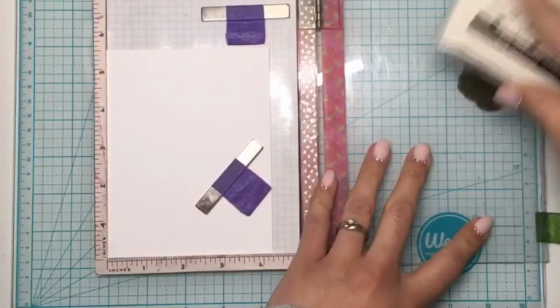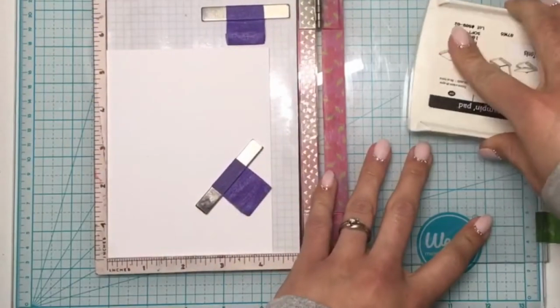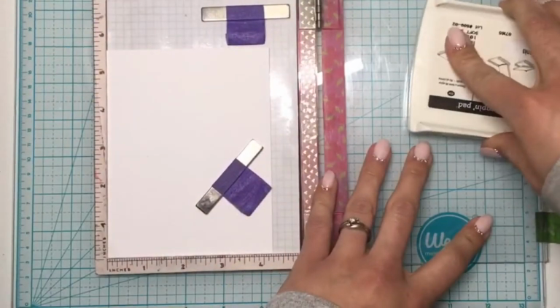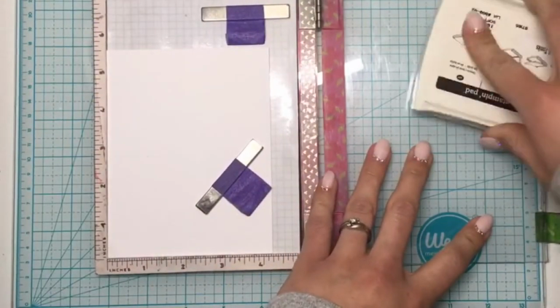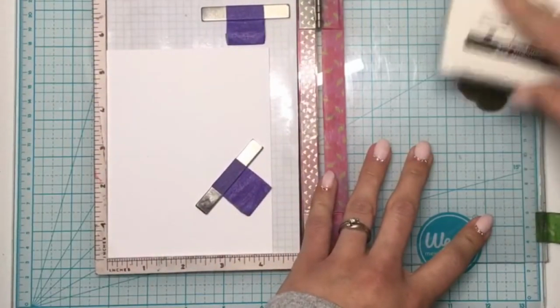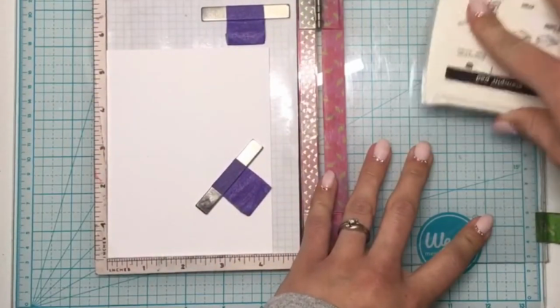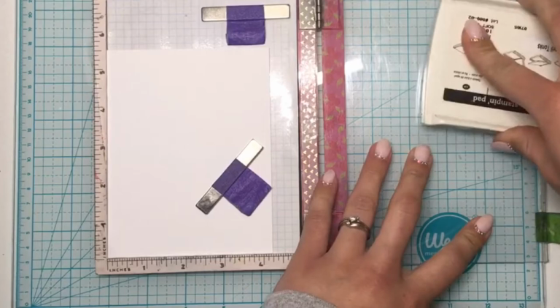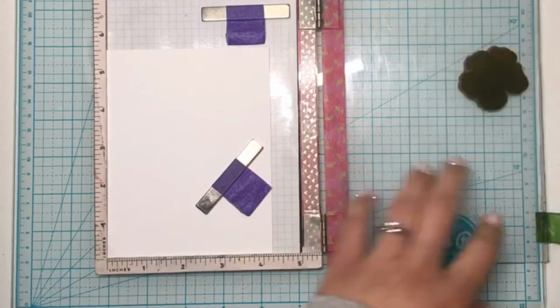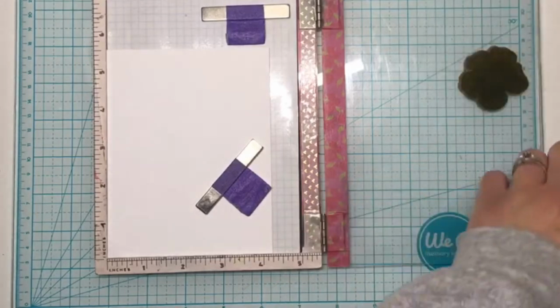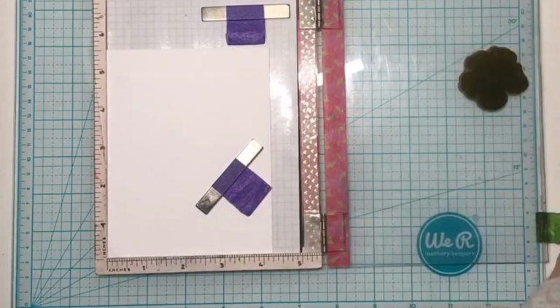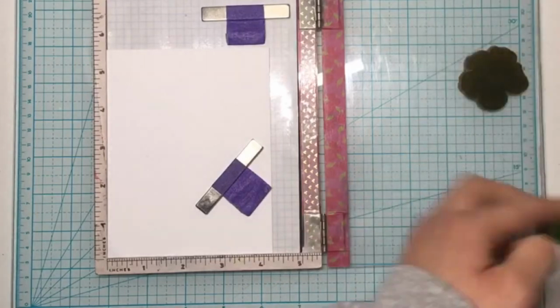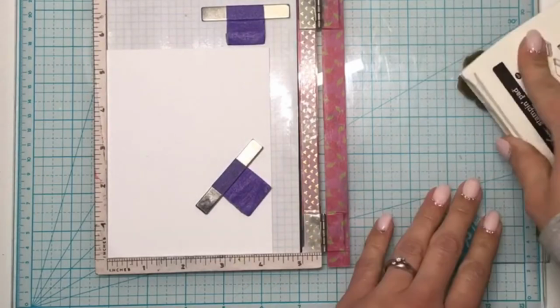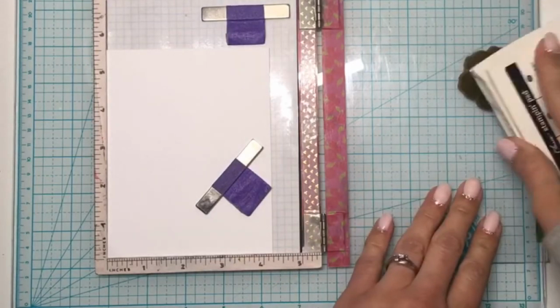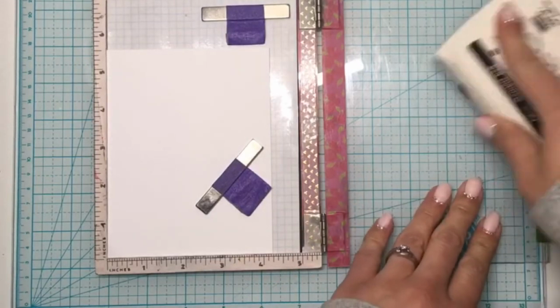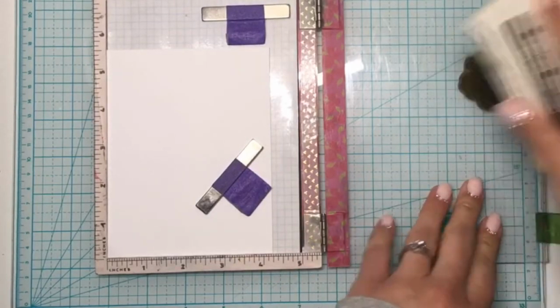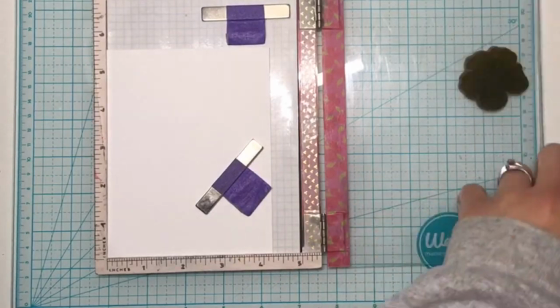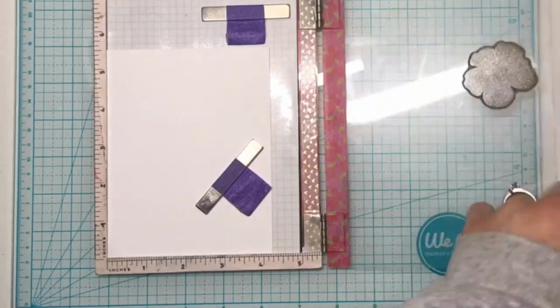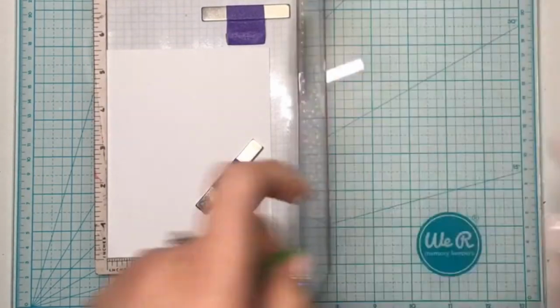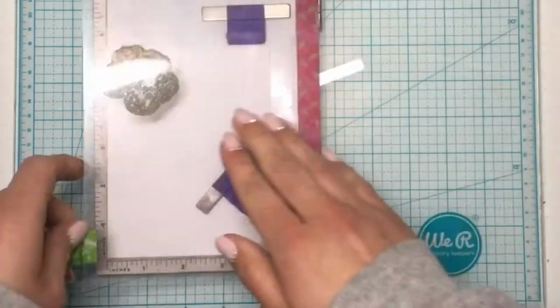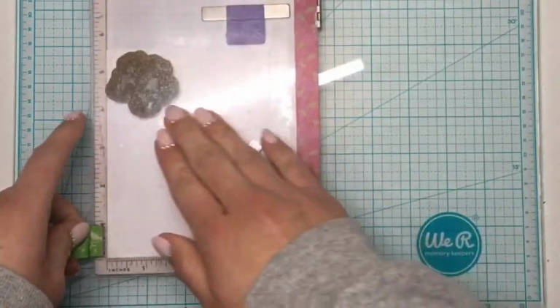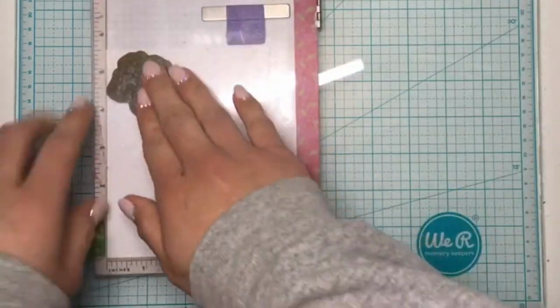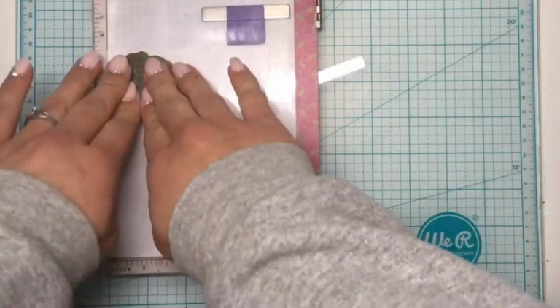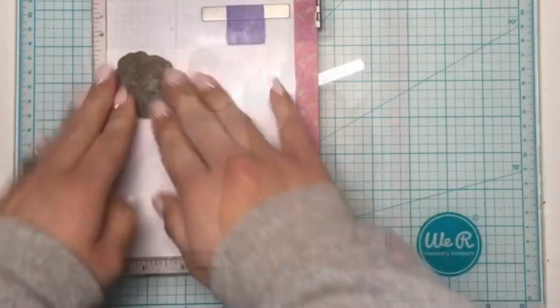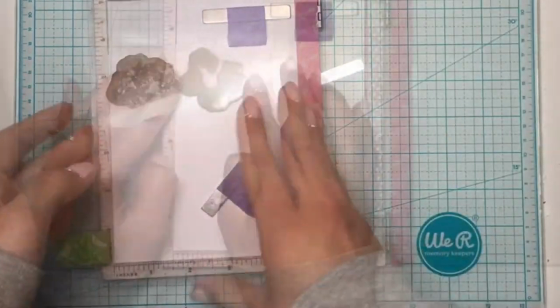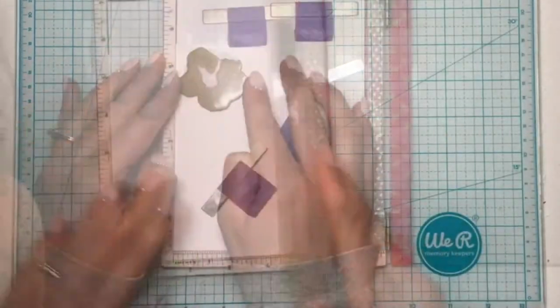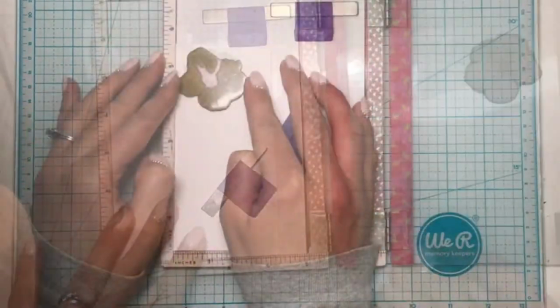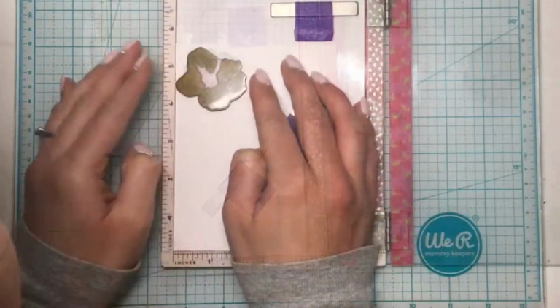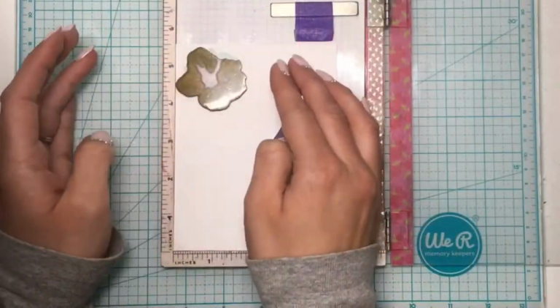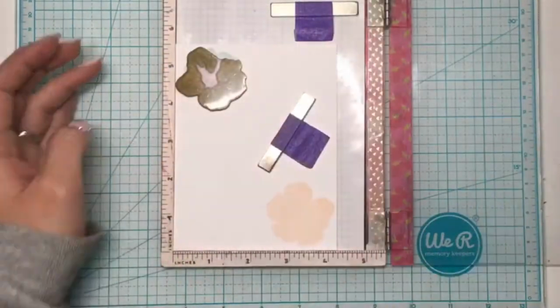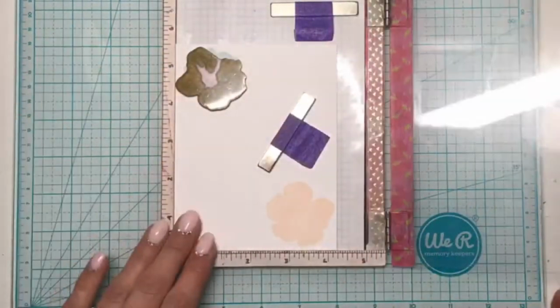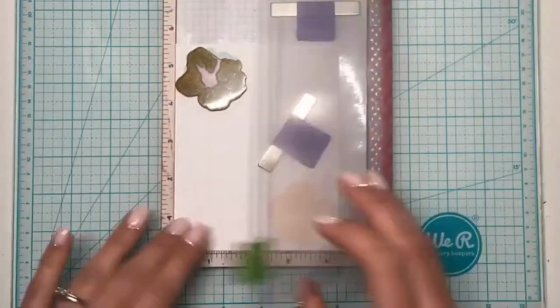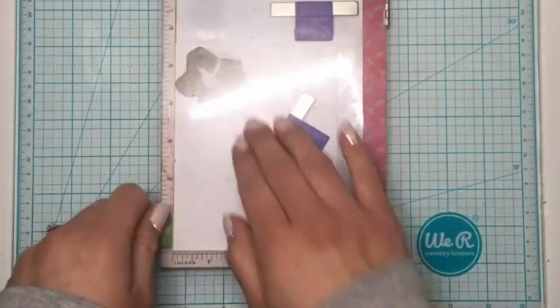I have my almost four month old son joining me today so you might hear him cooing and talking in the background.